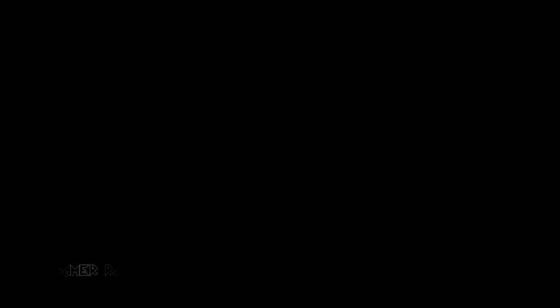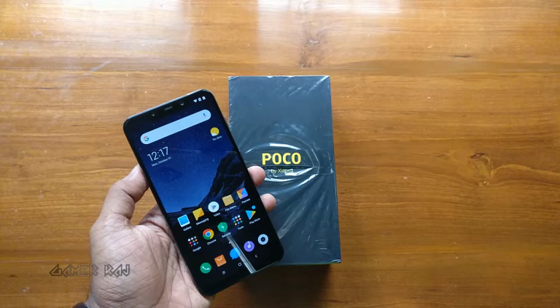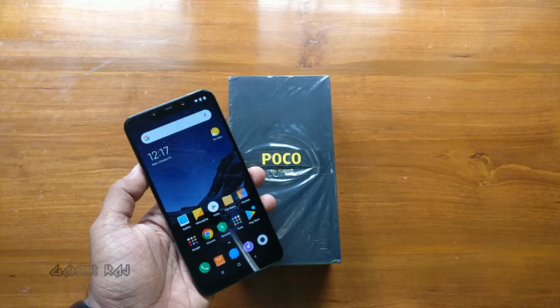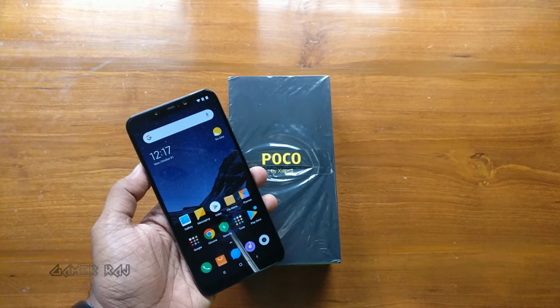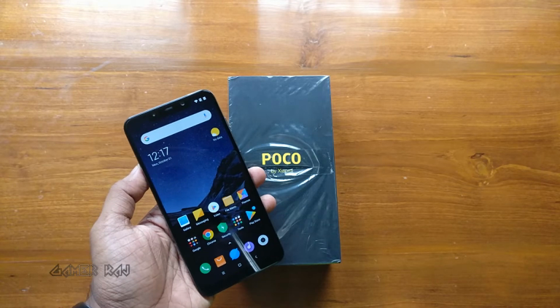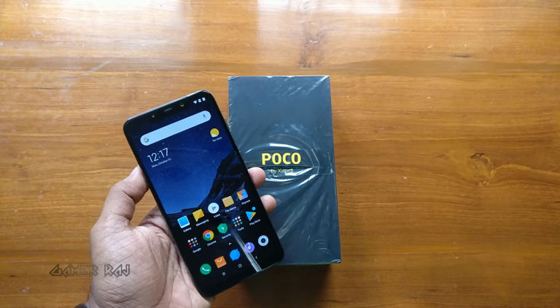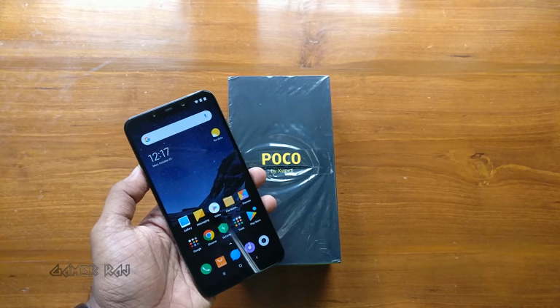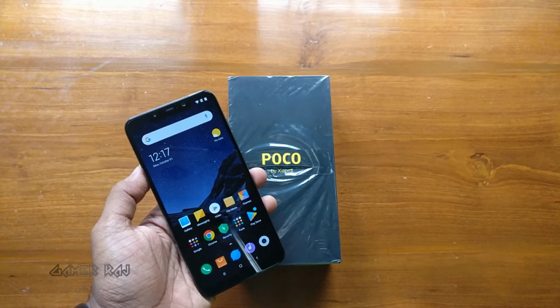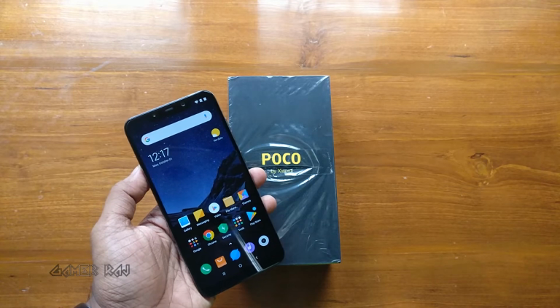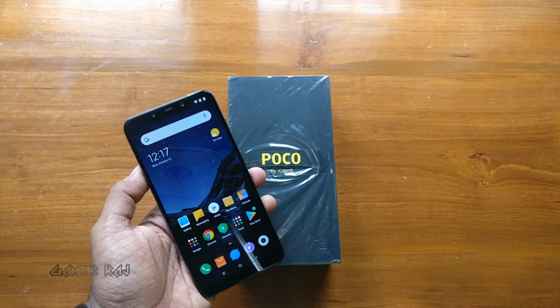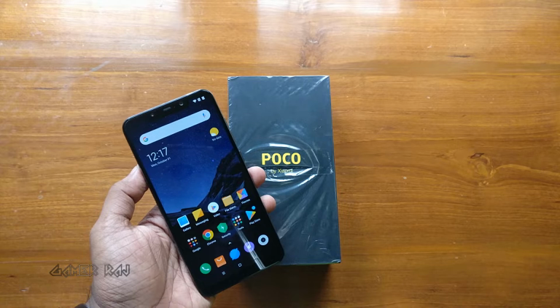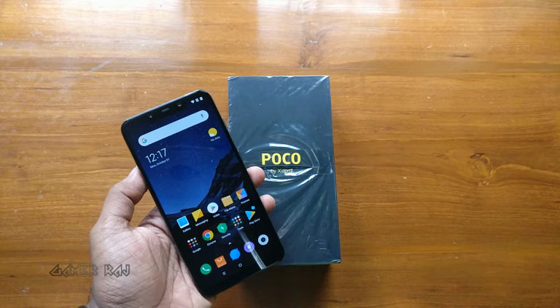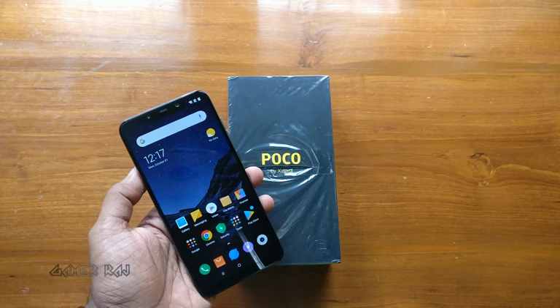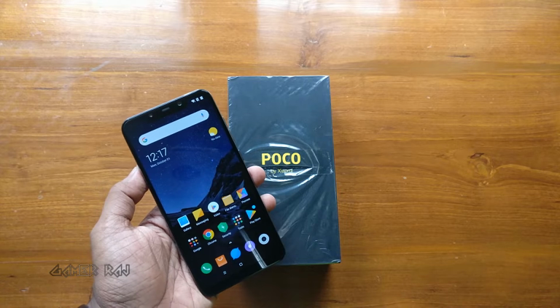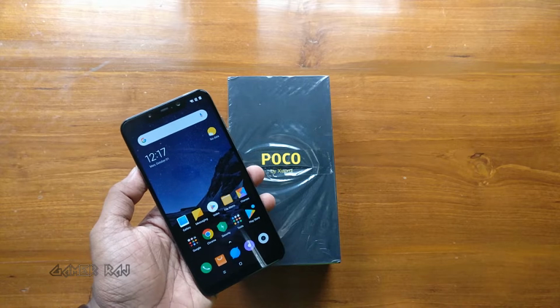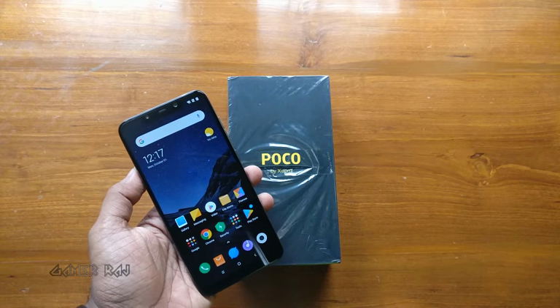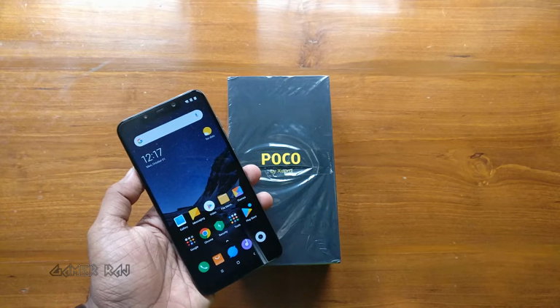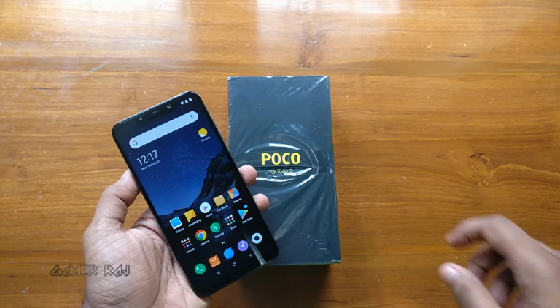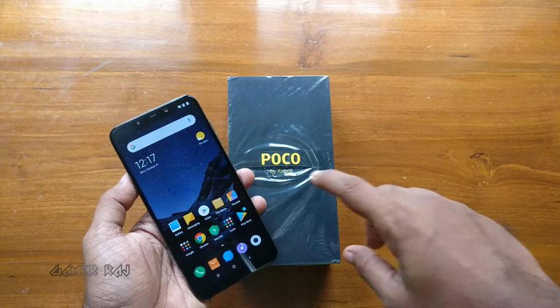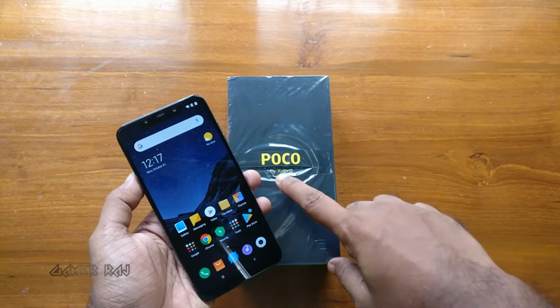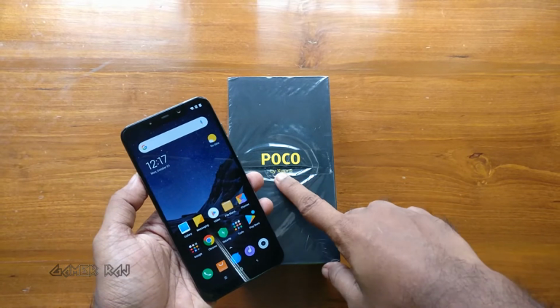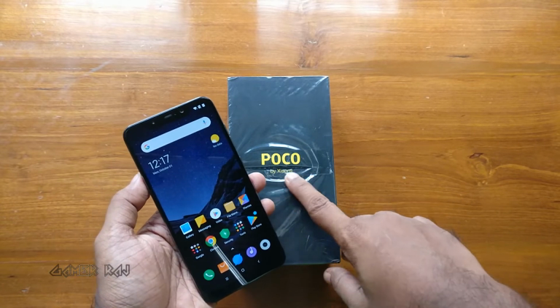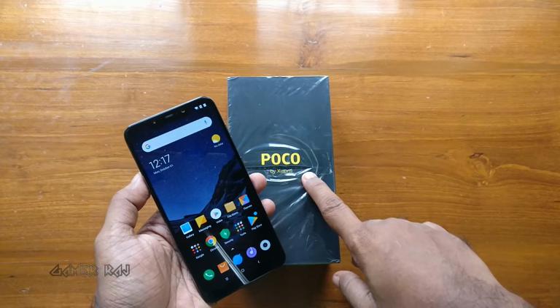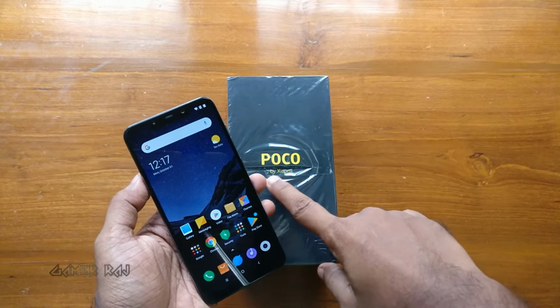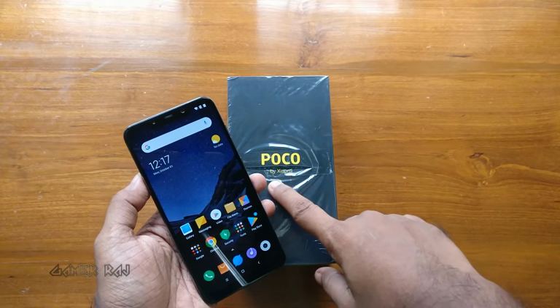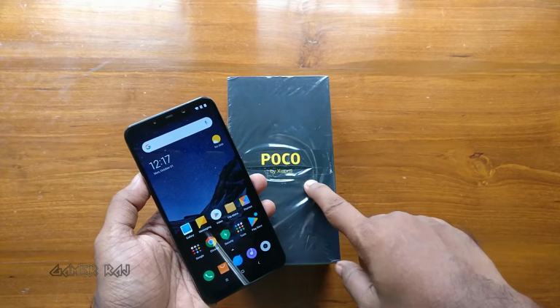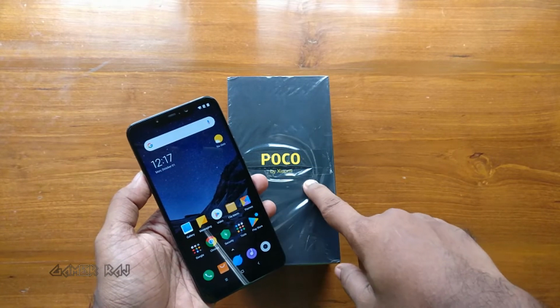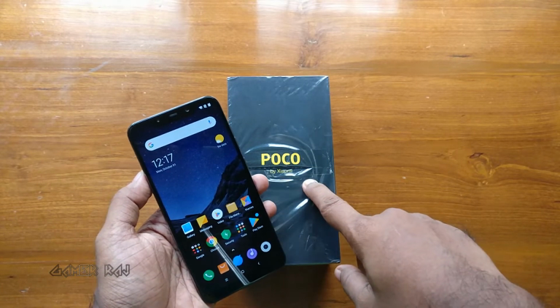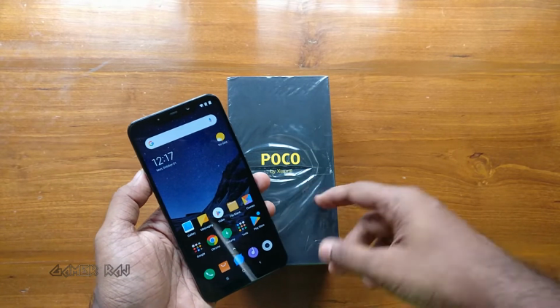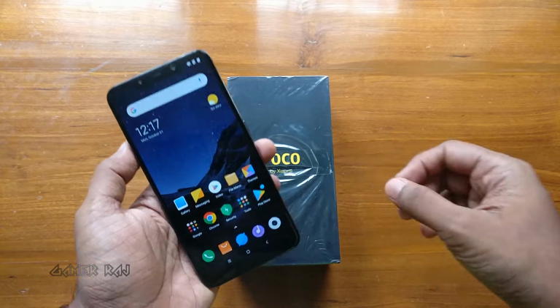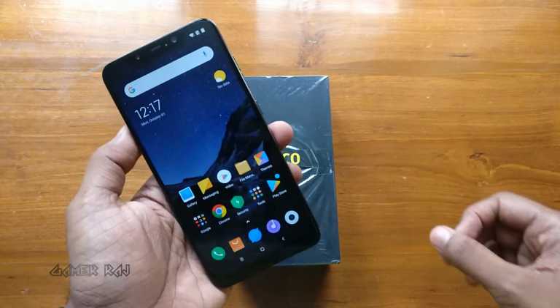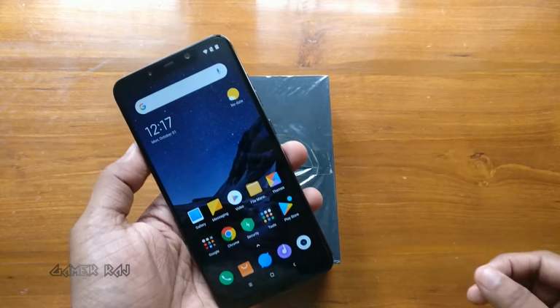Hello friends, it's Raj. In this video we will do some benchmark and gaming tests on the POCO F1 by Xiaomi.